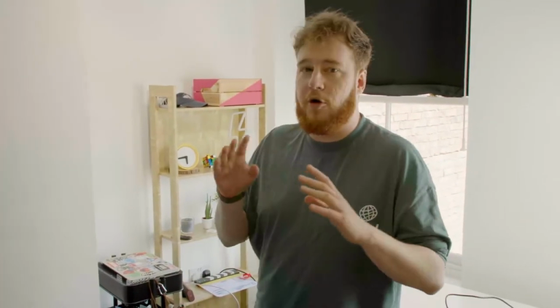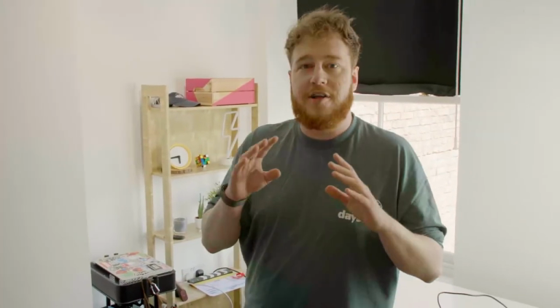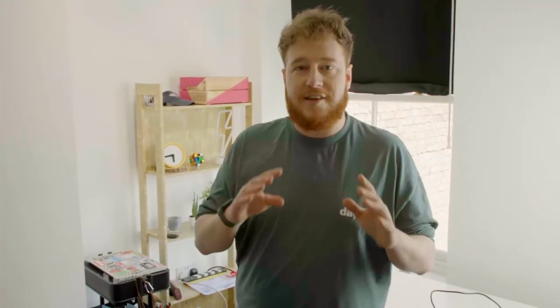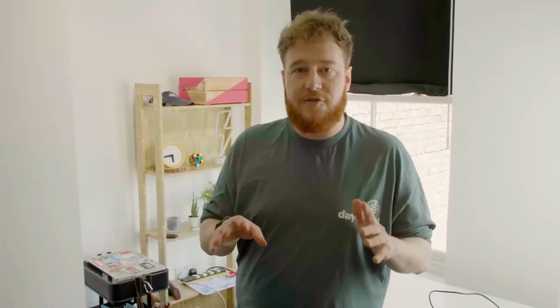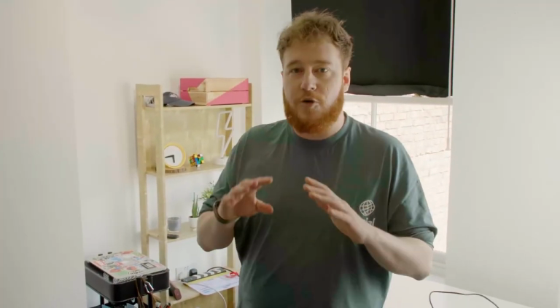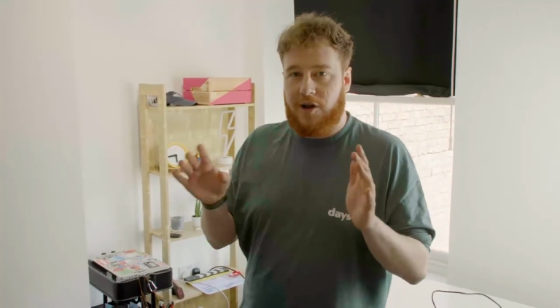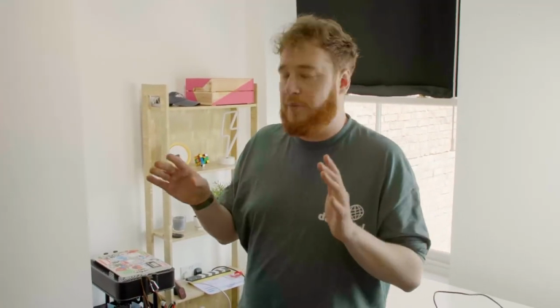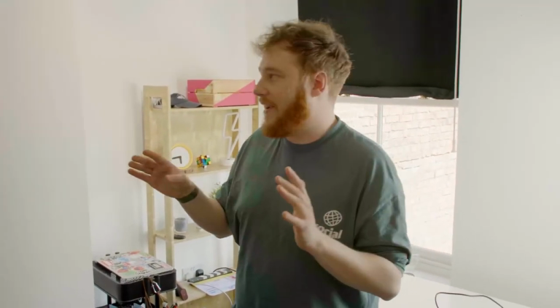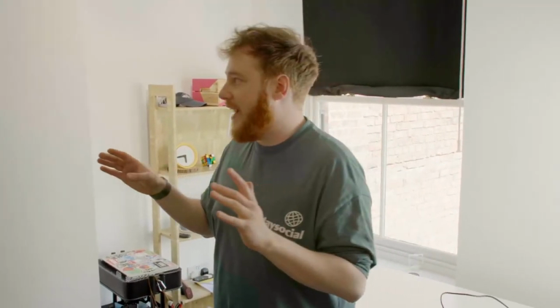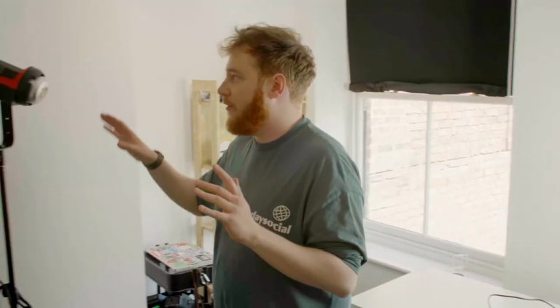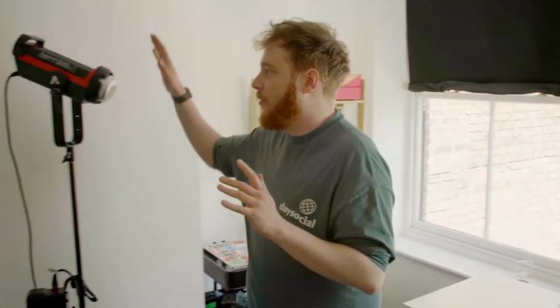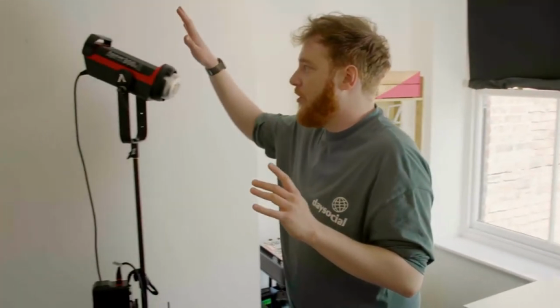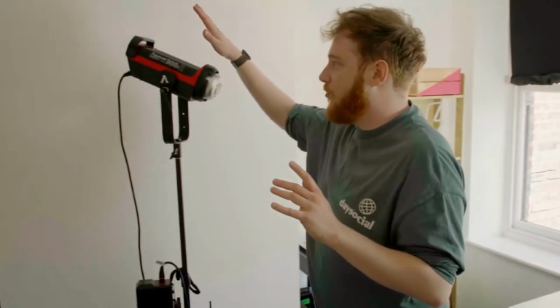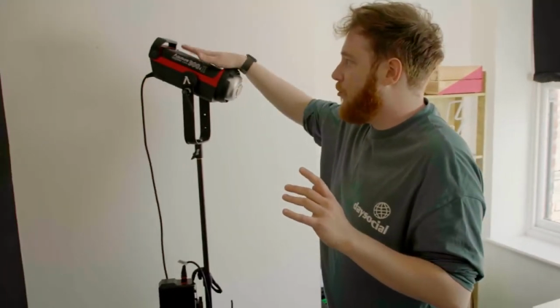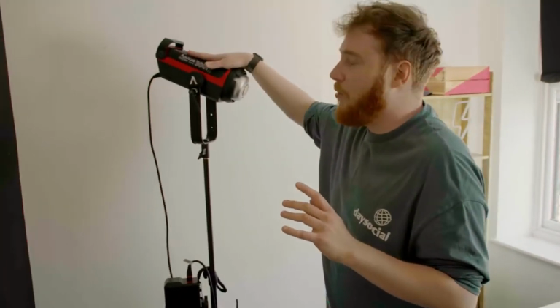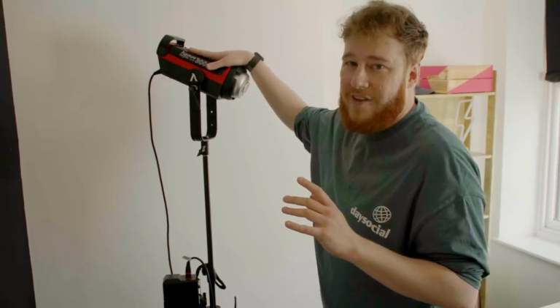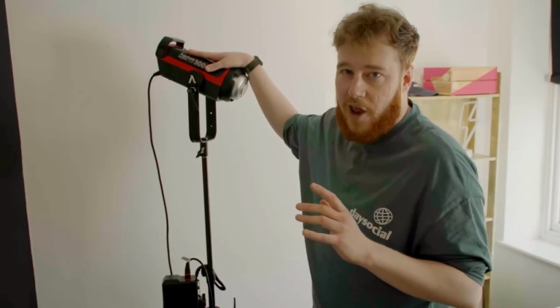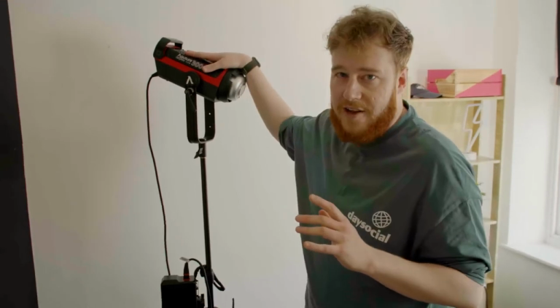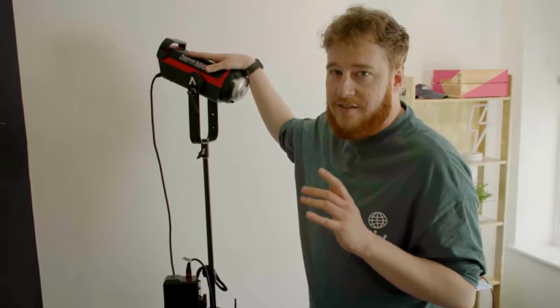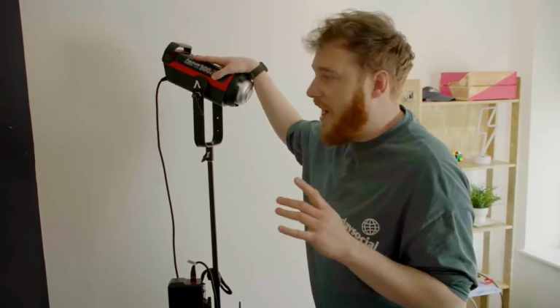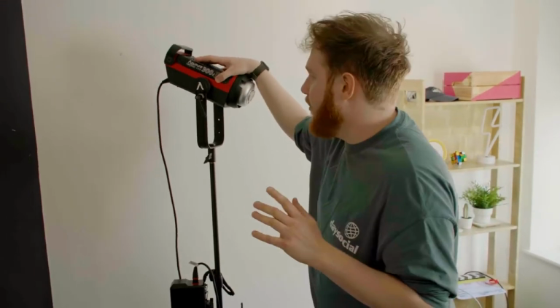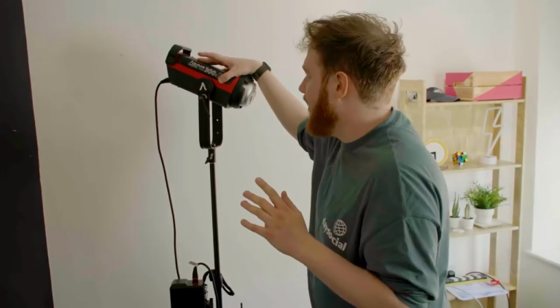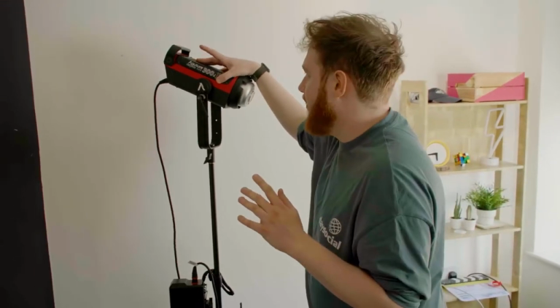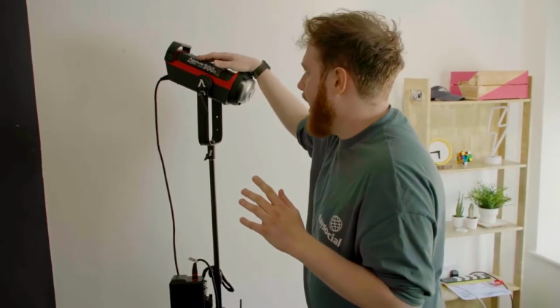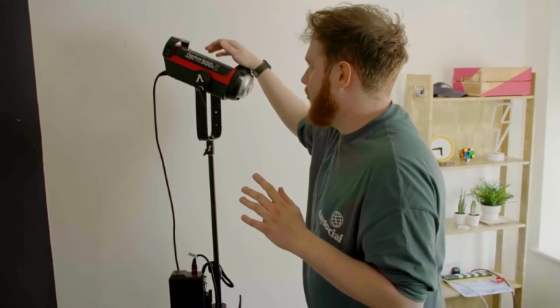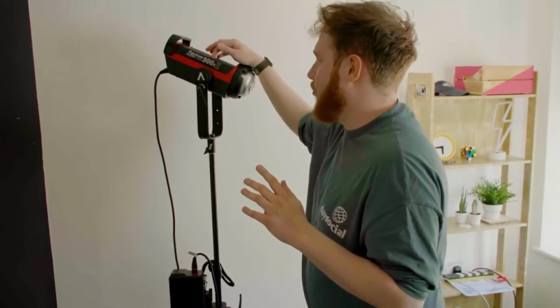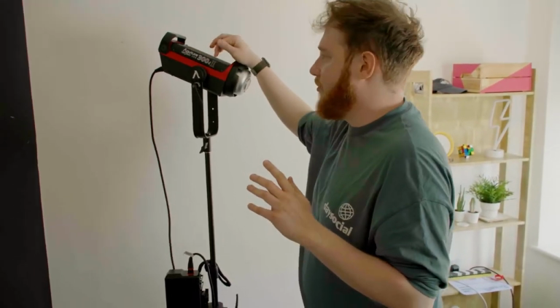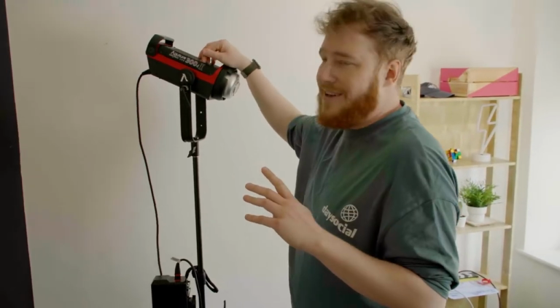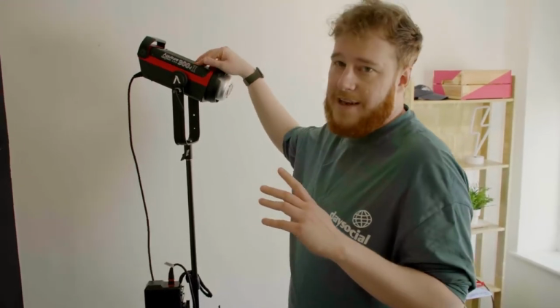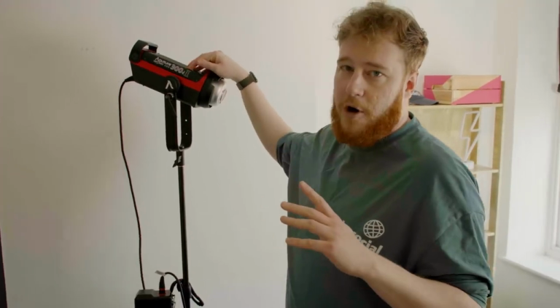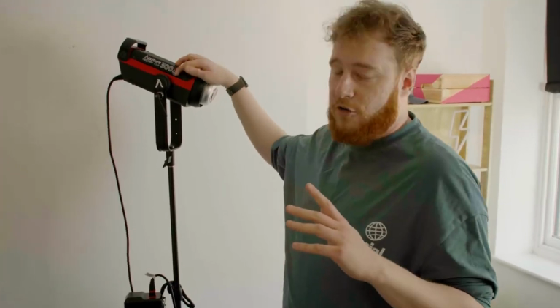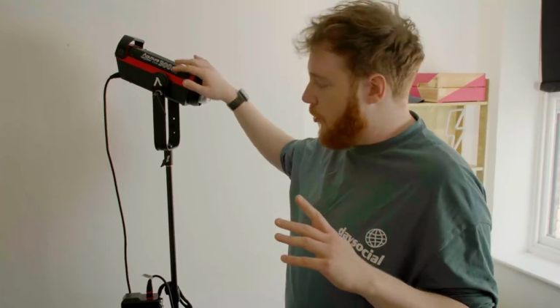To give you a little breakdown, we use two of these lights to light me — an Aputure 300D Mark II.